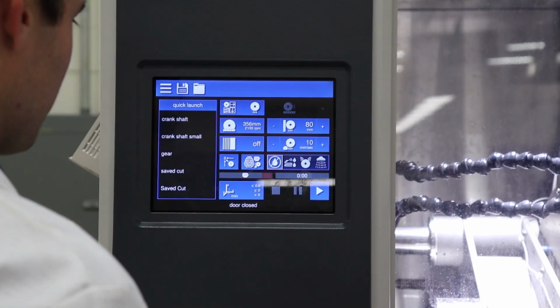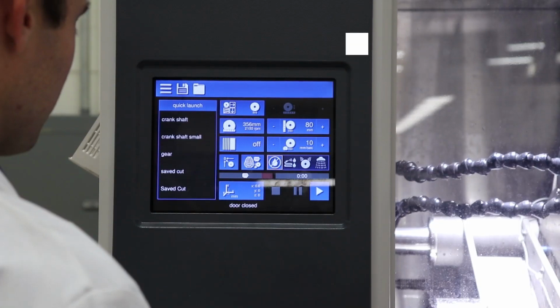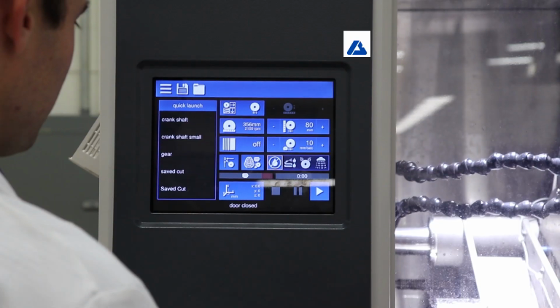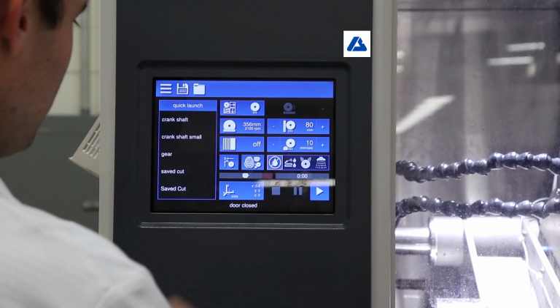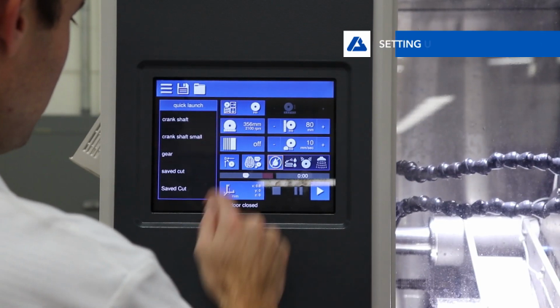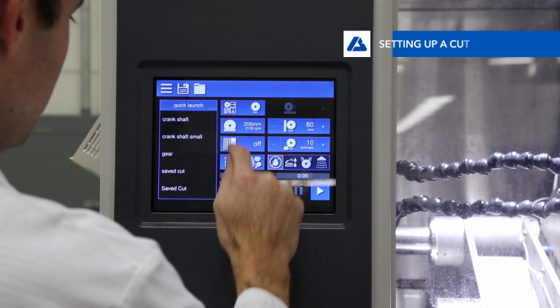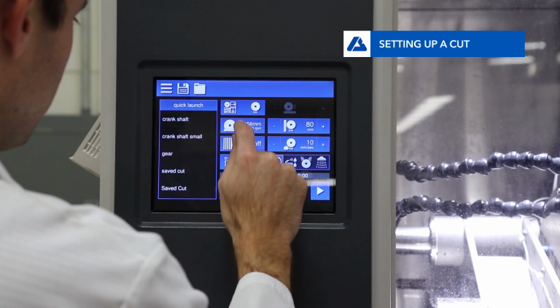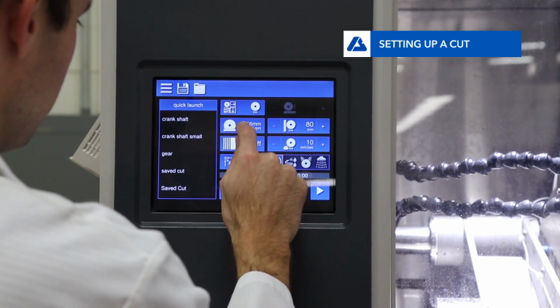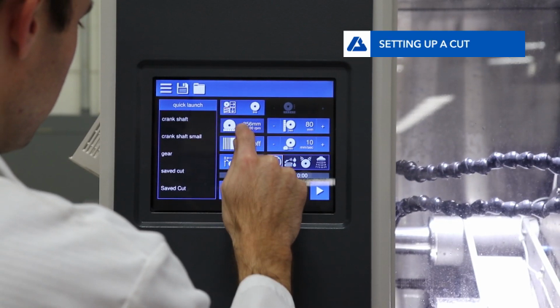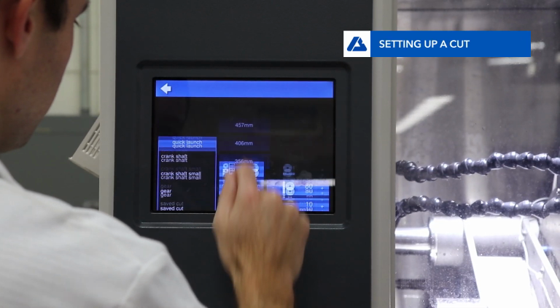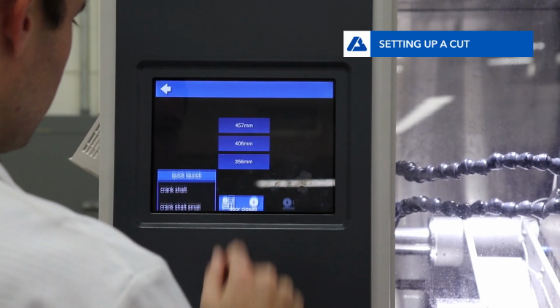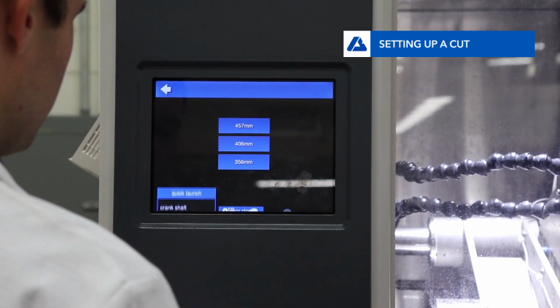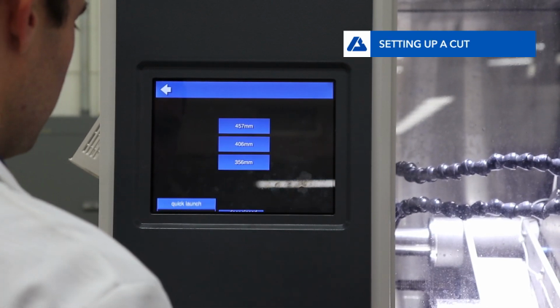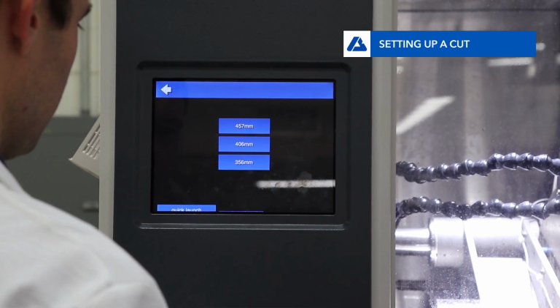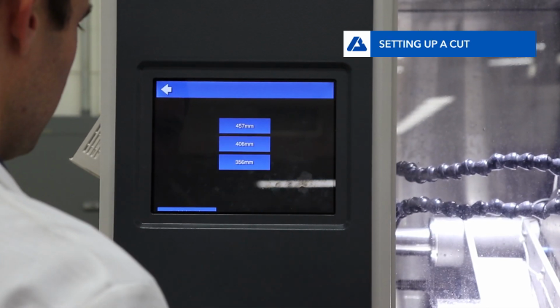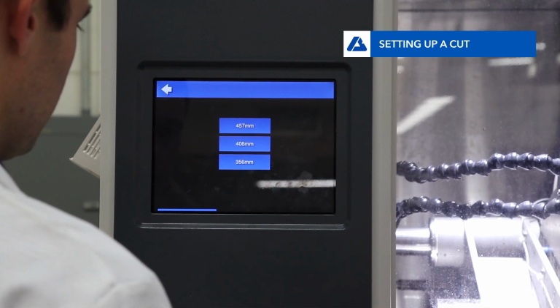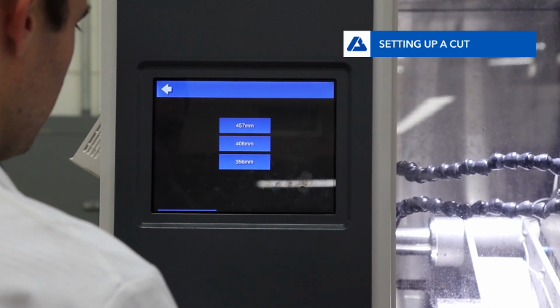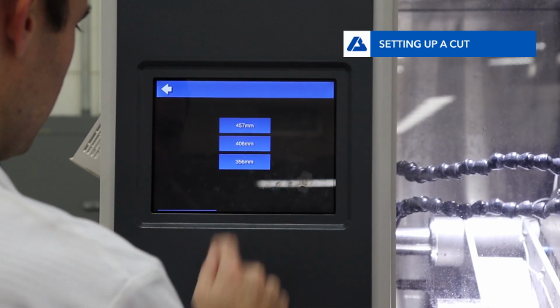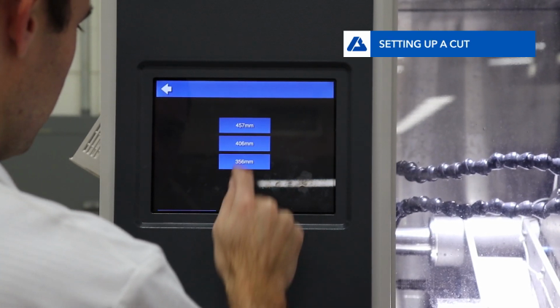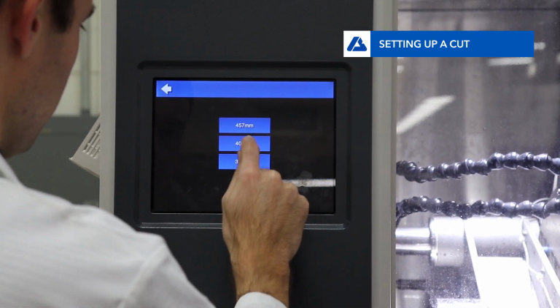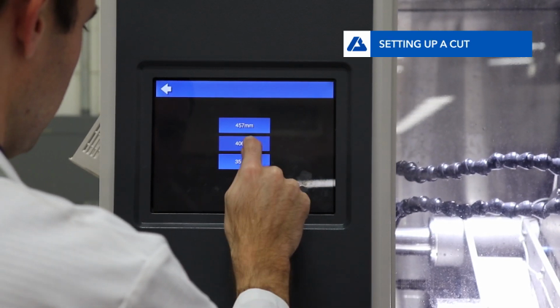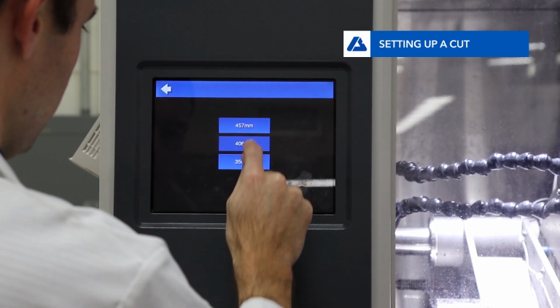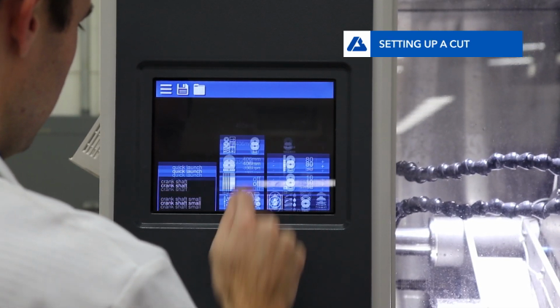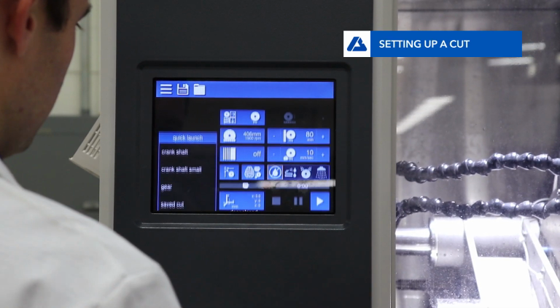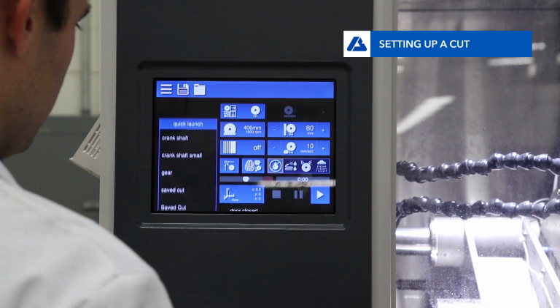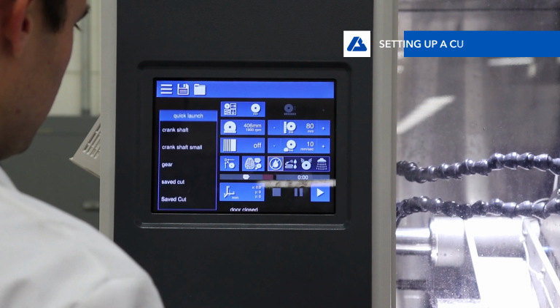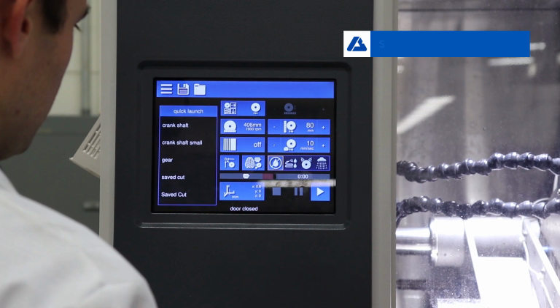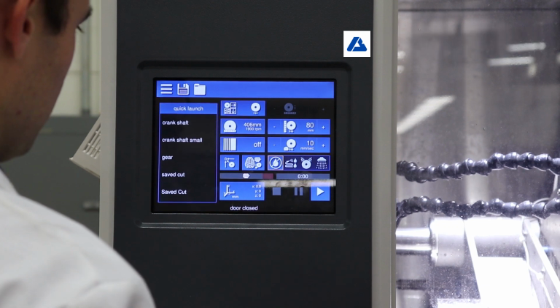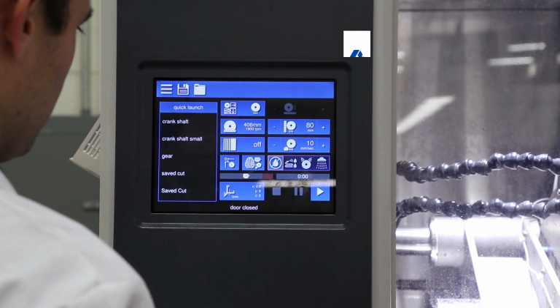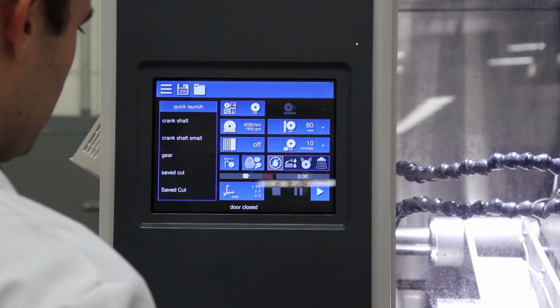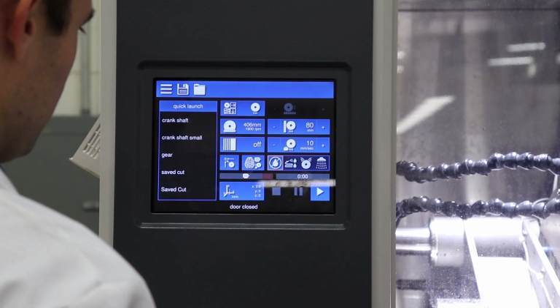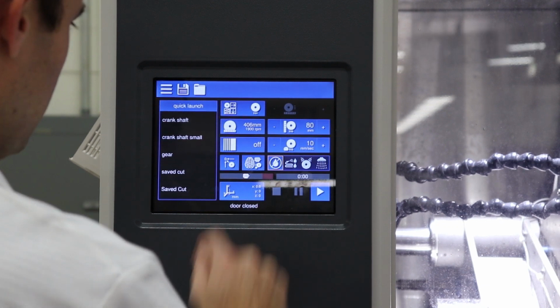When setting up a cut, first input the size of the blade being used, then move to your other cut options.